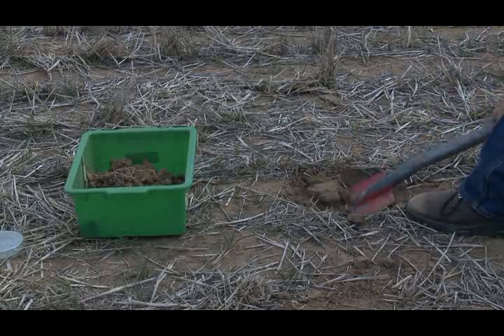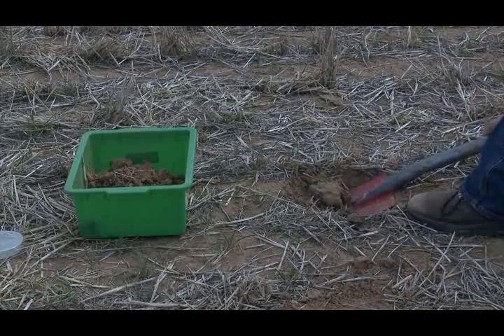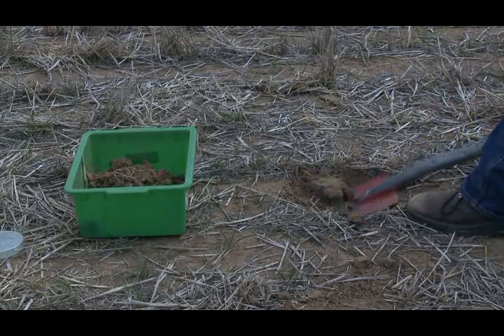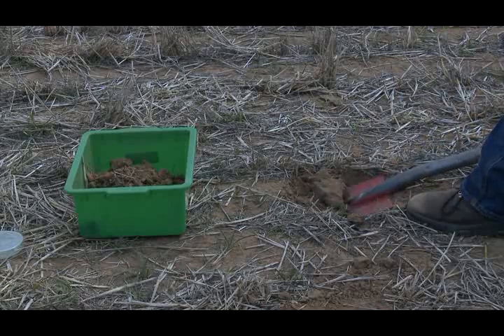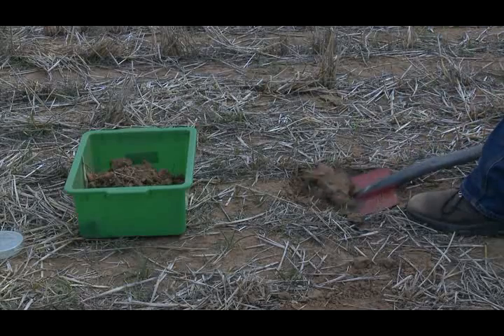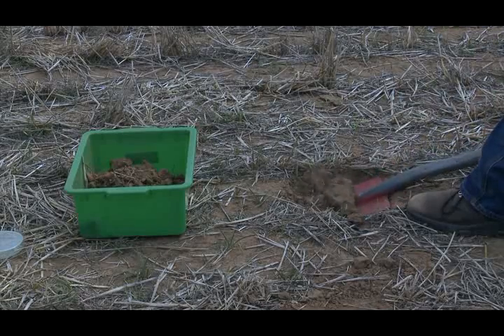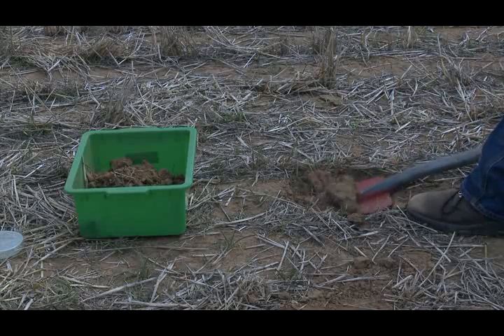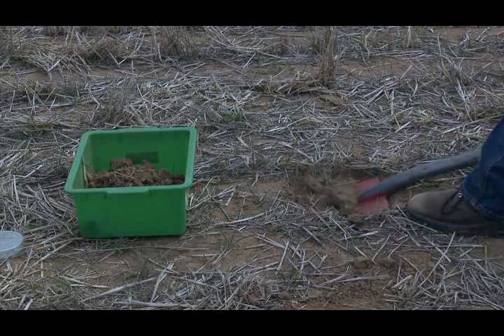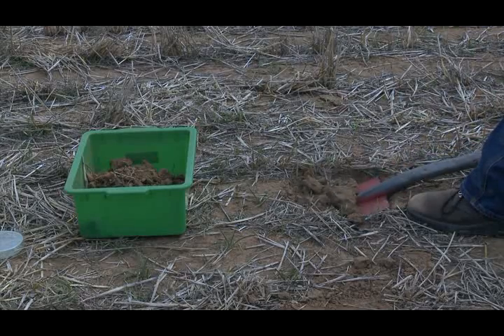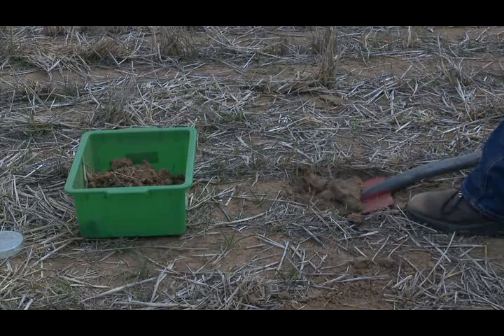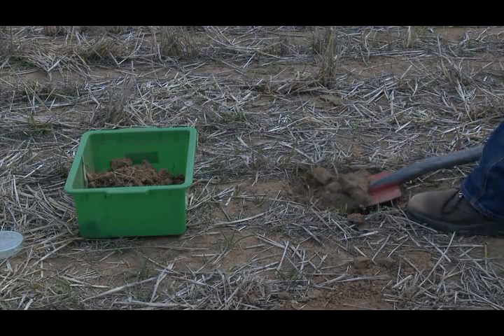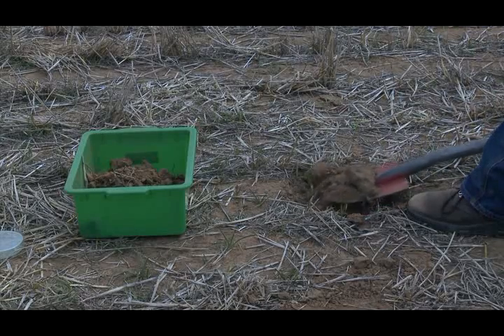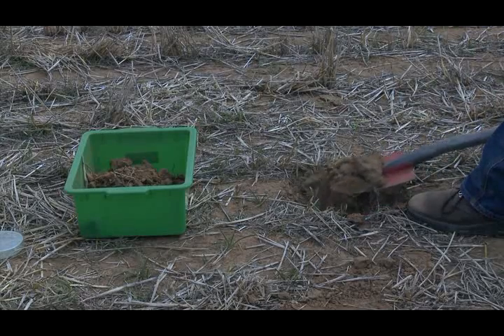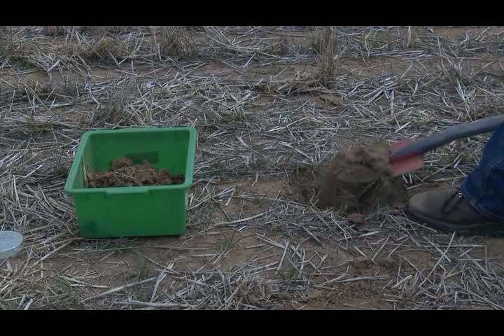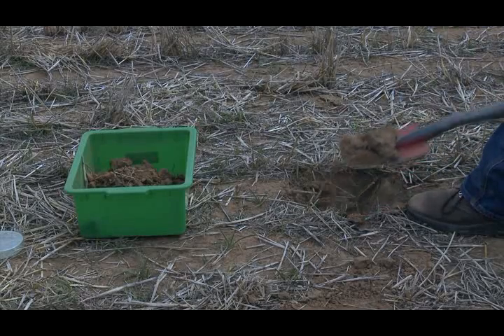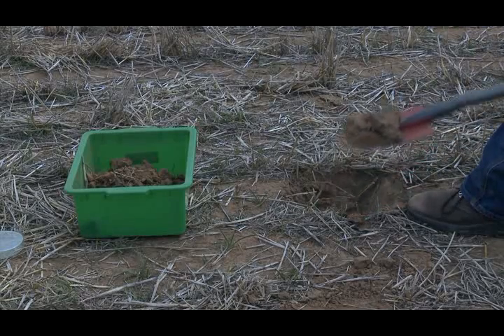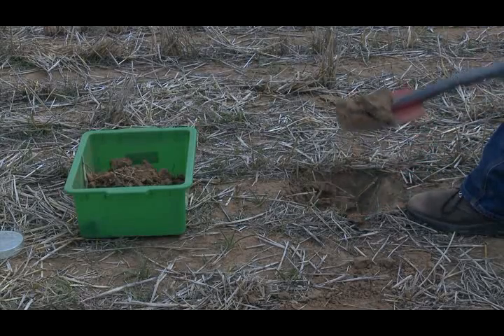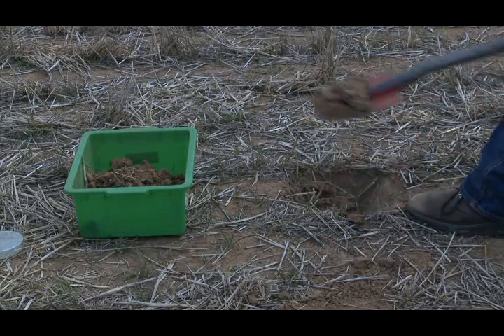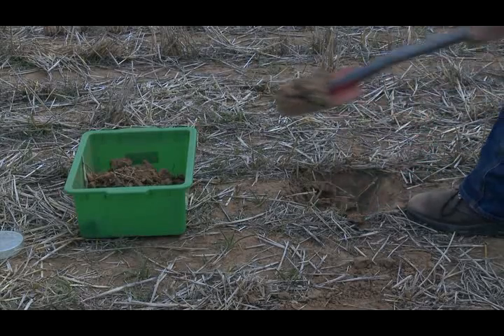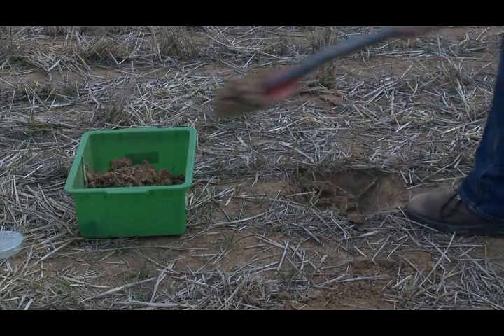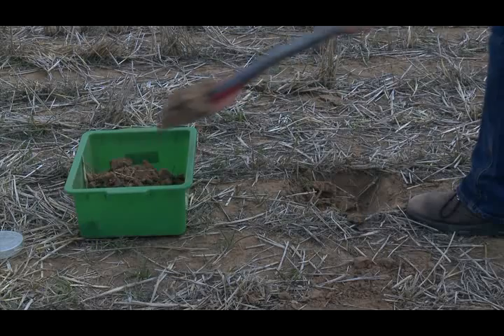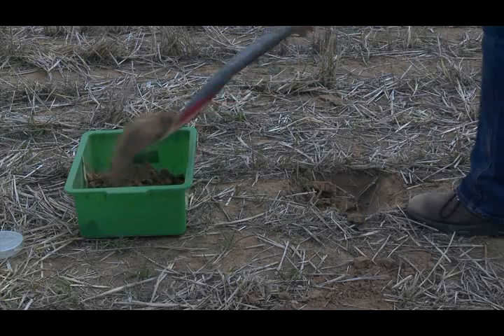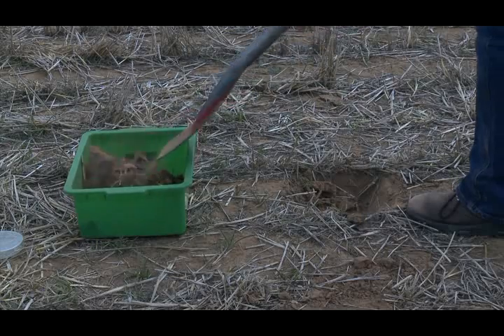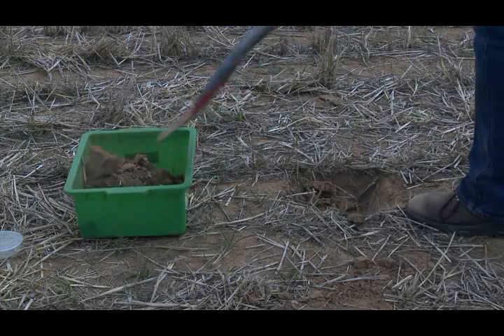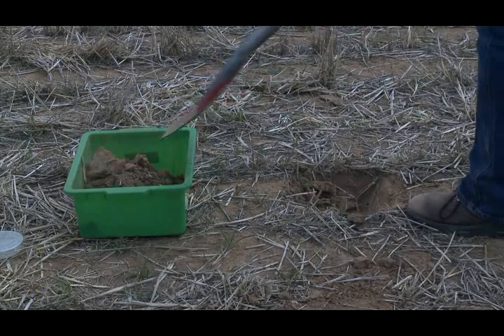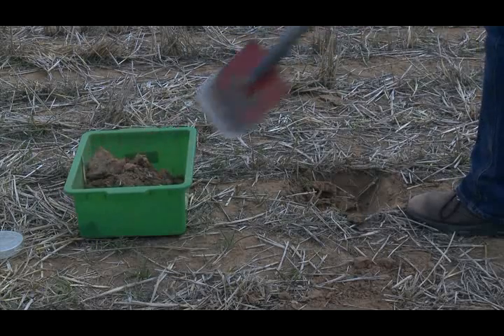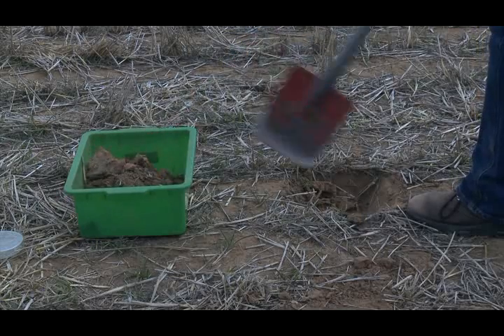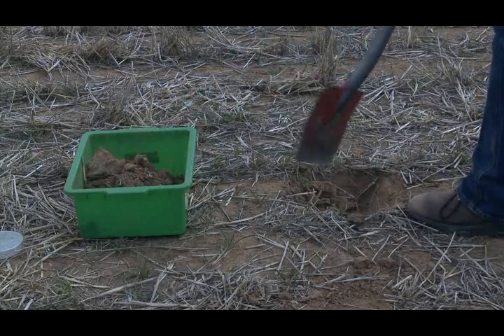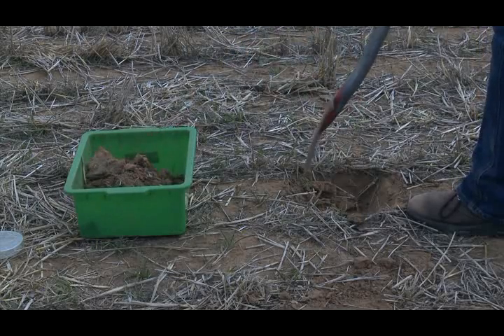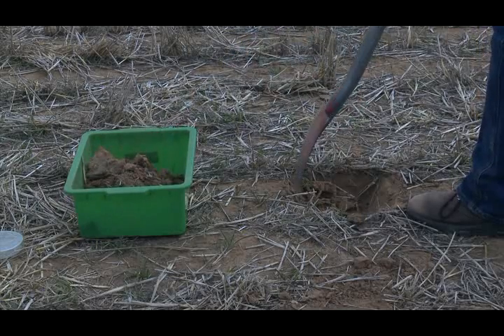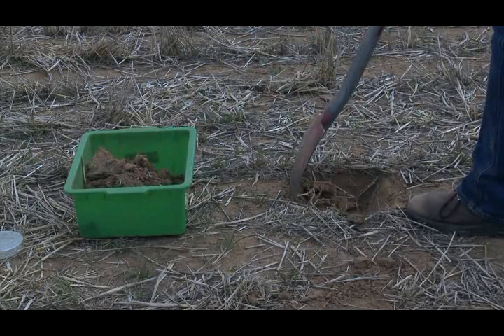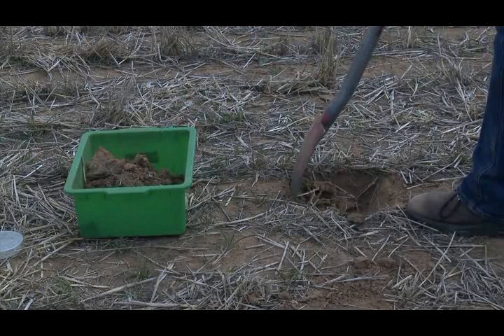Step 2. Place all the soil from the mini pit into the plastic tub.